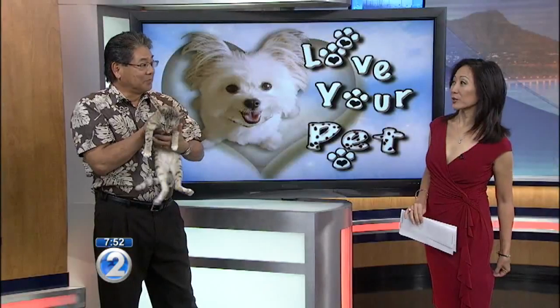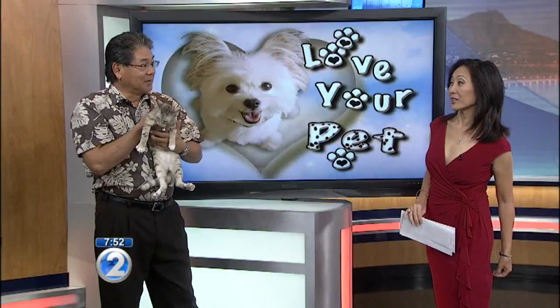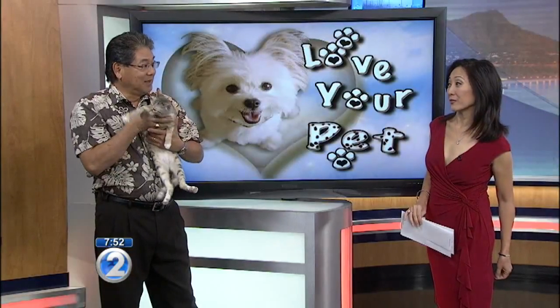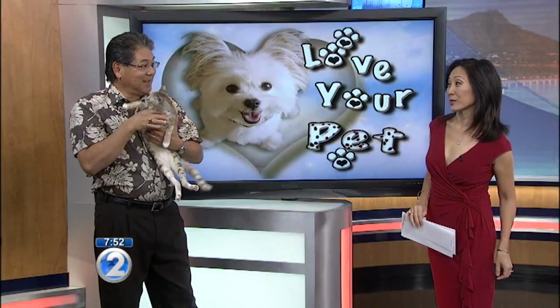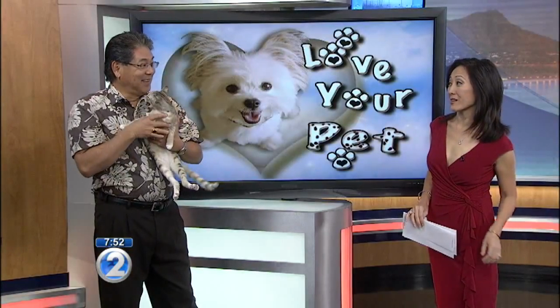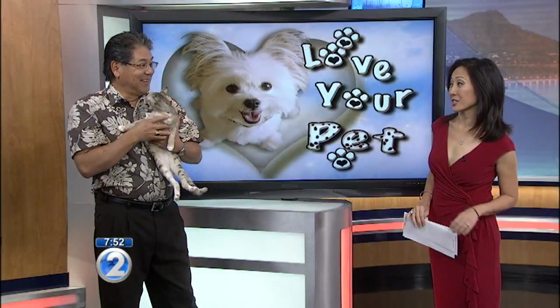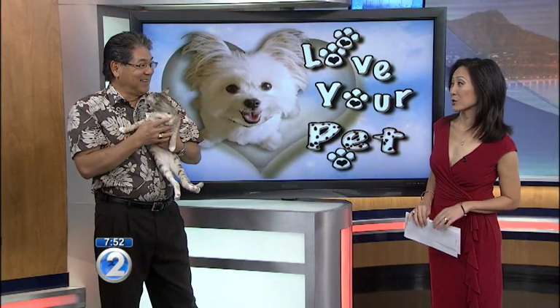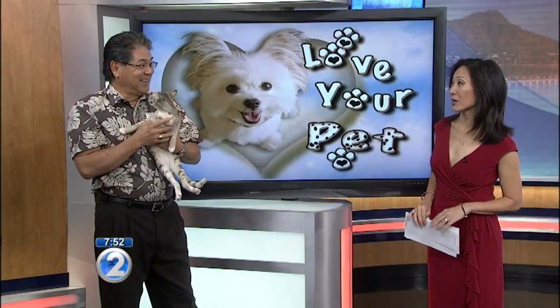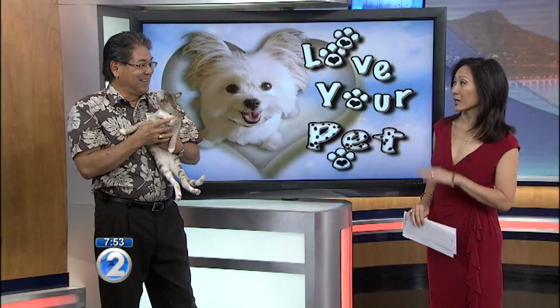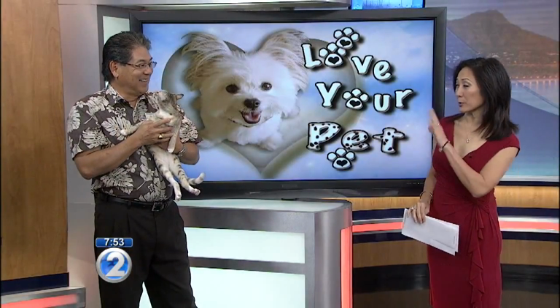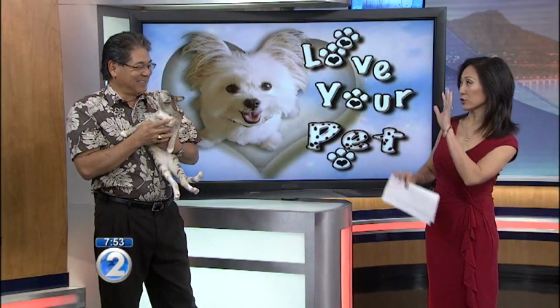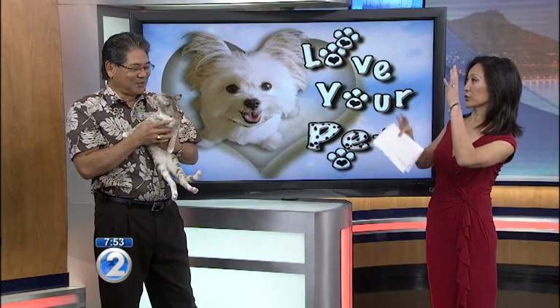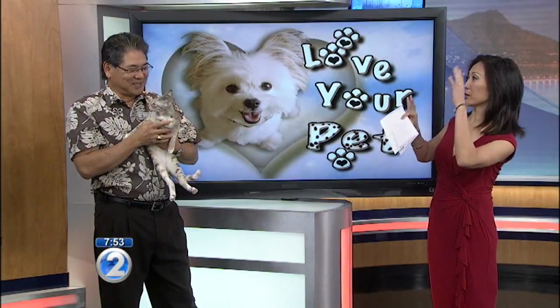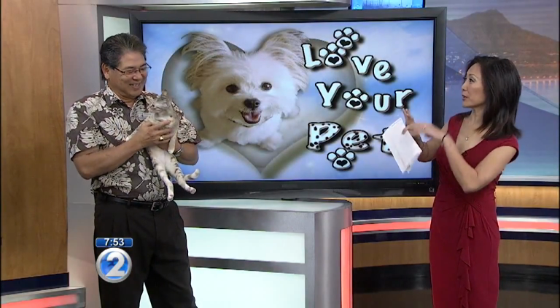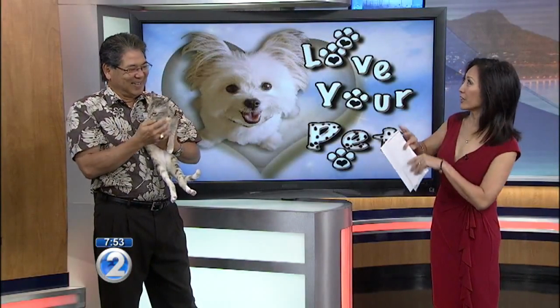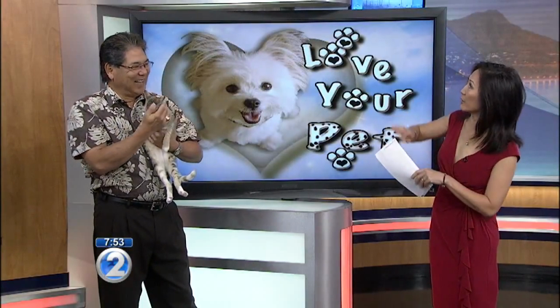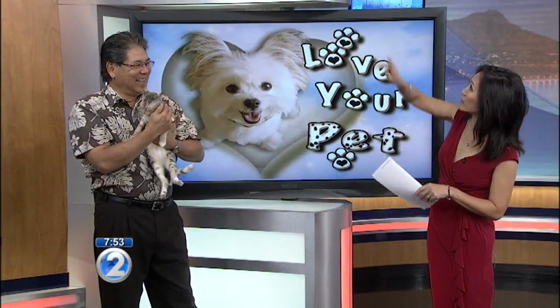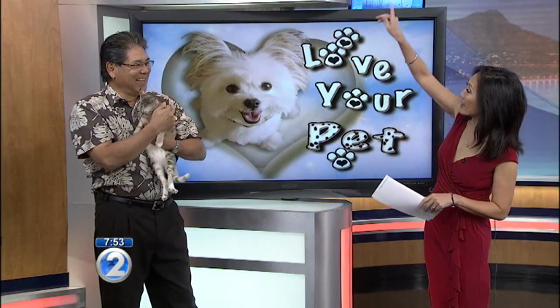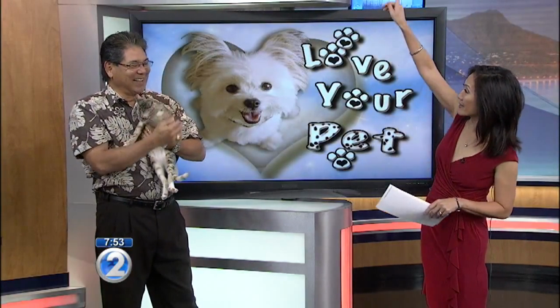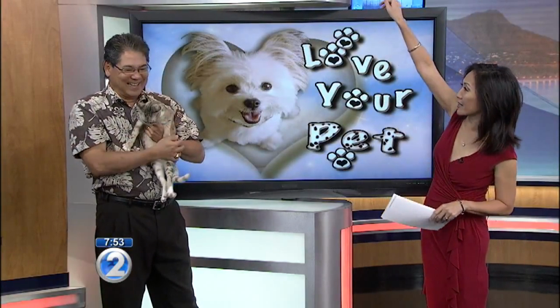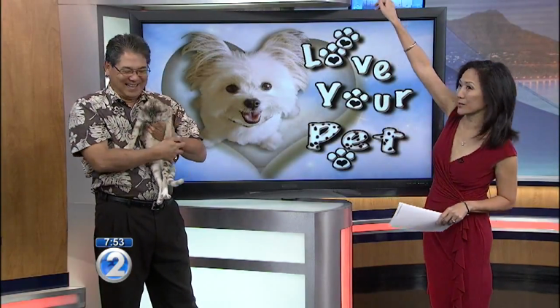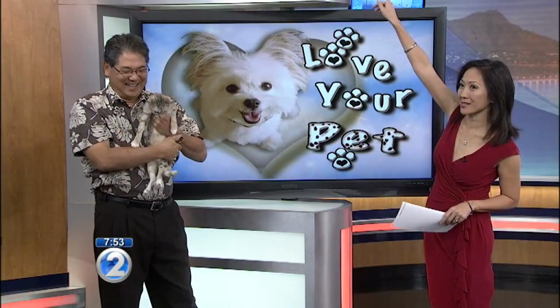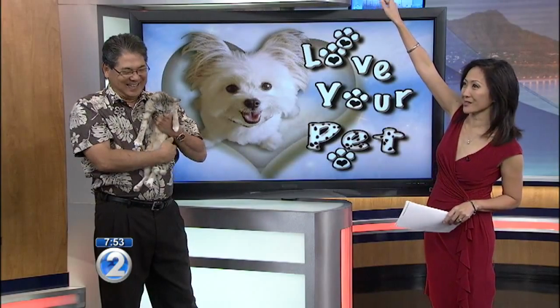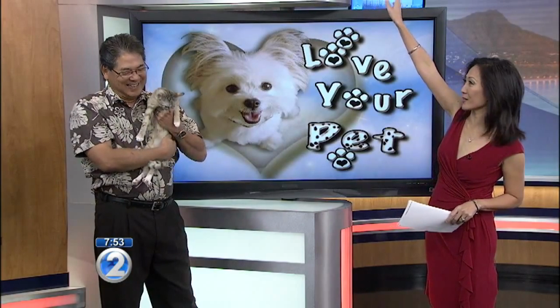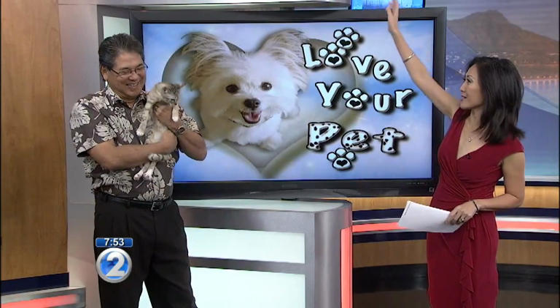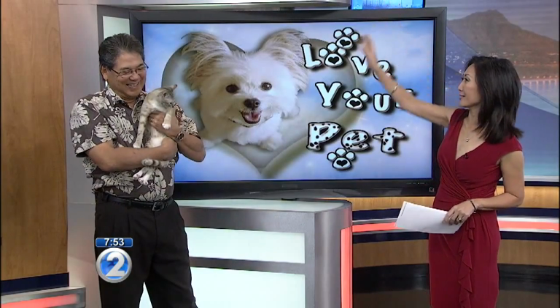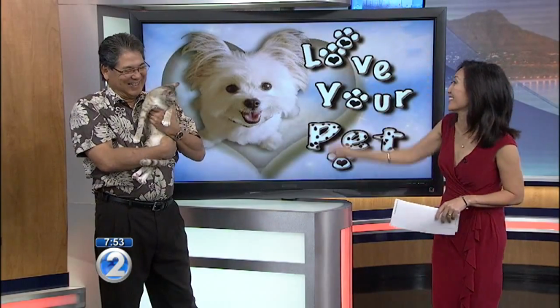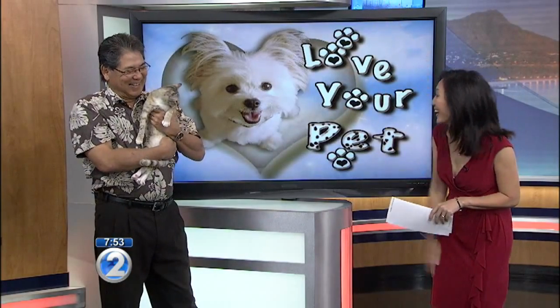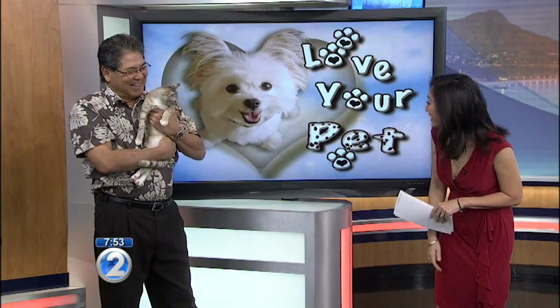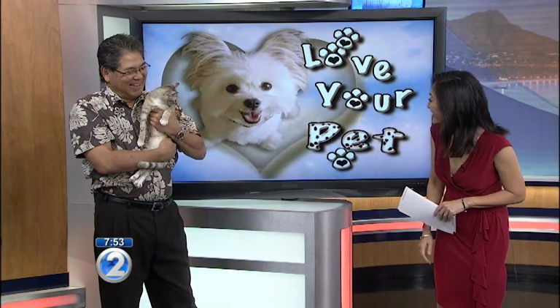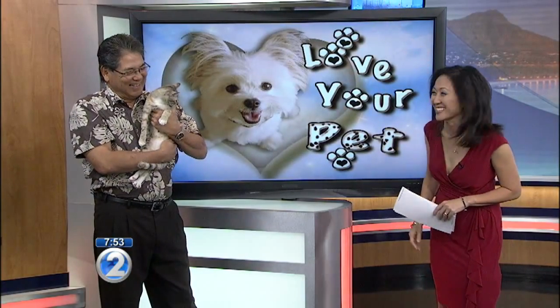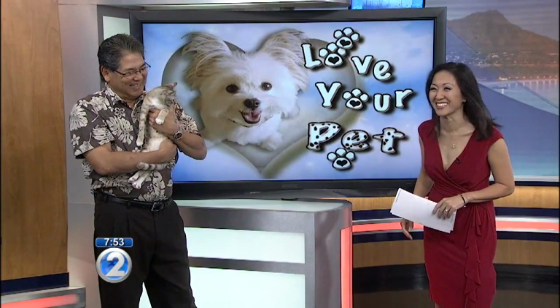We're kind of laughing because Hachi was crawling up your shoulder, up your head, and was eyeing the top of the set. So let's not lose the cat in the studio.